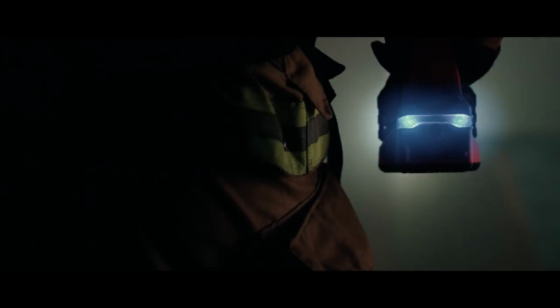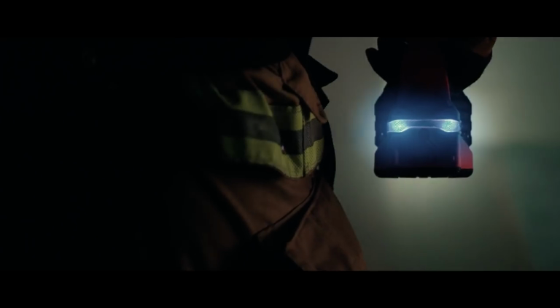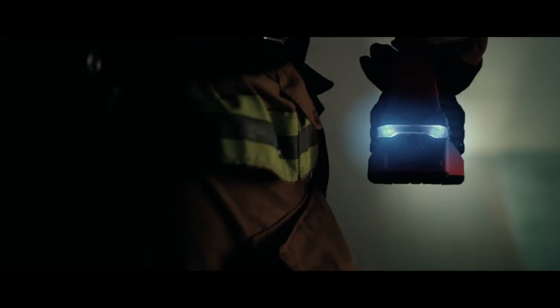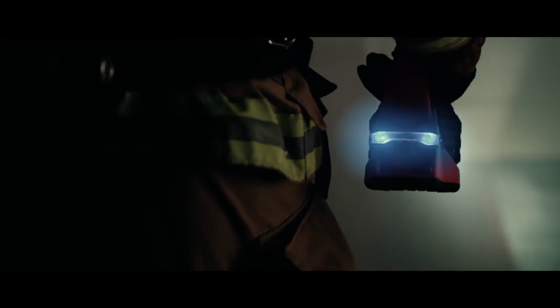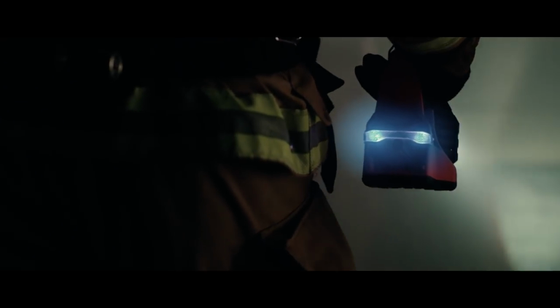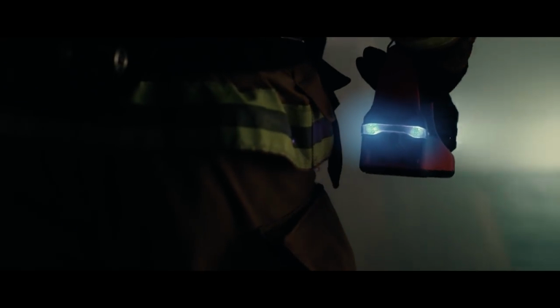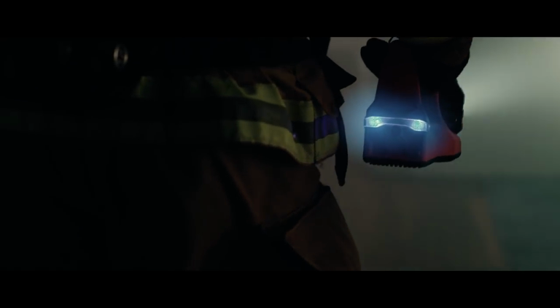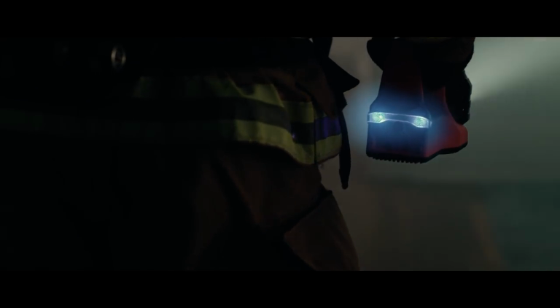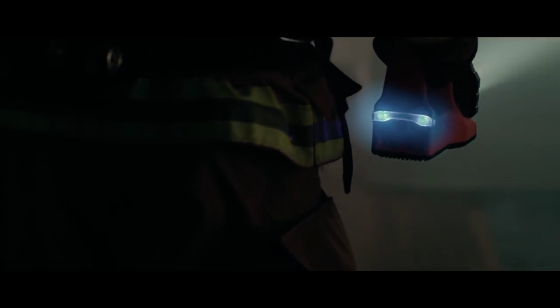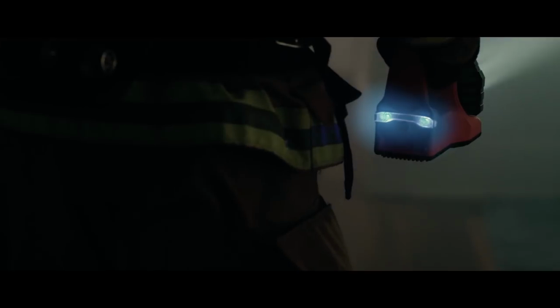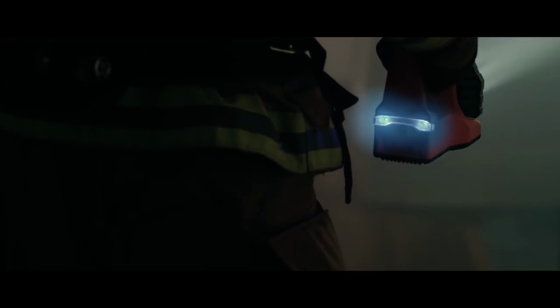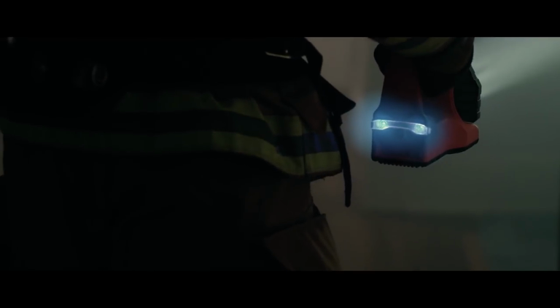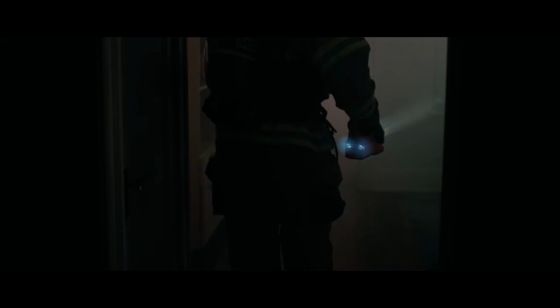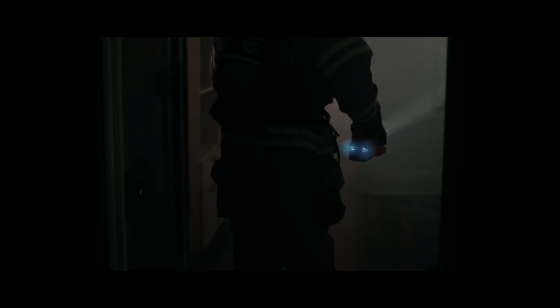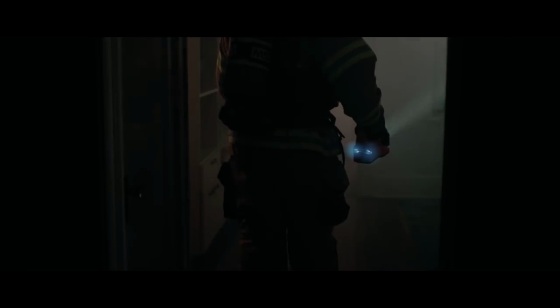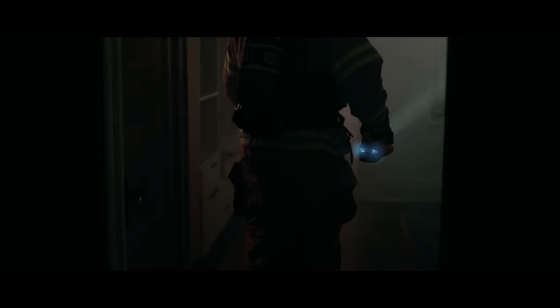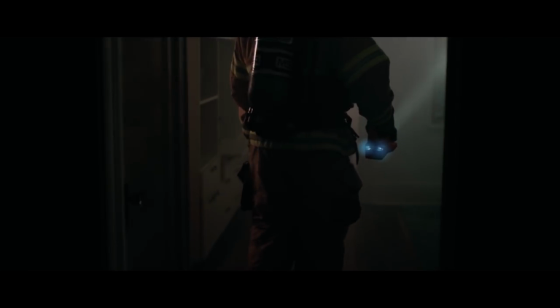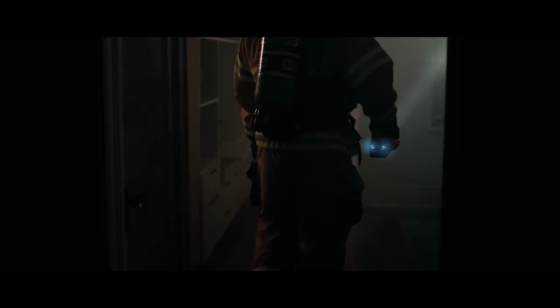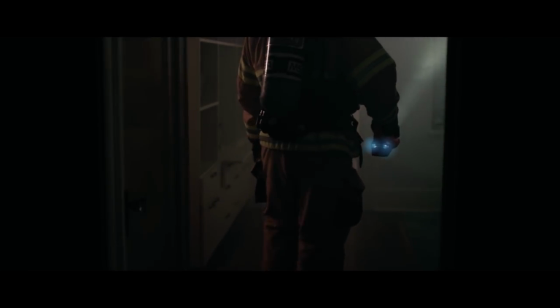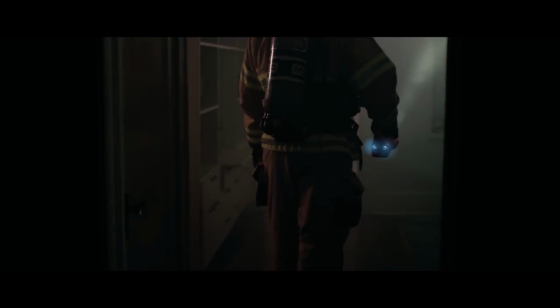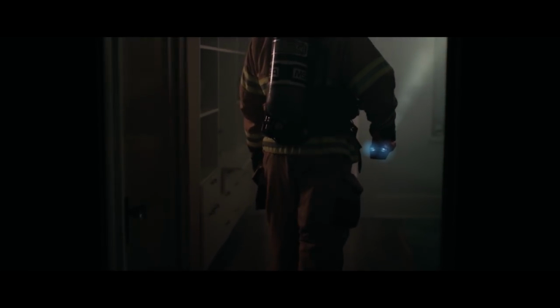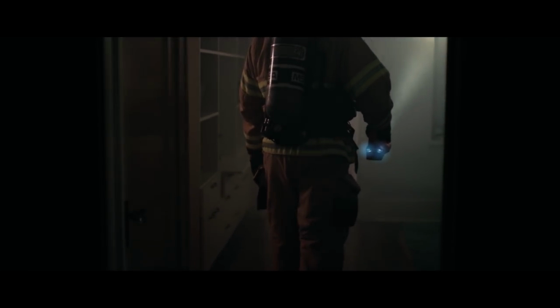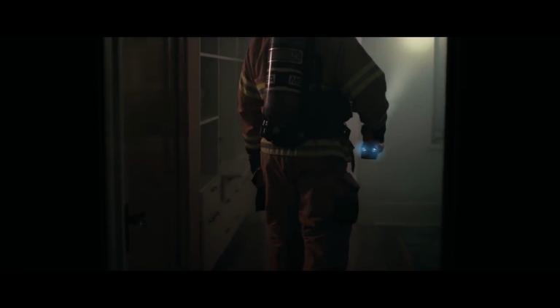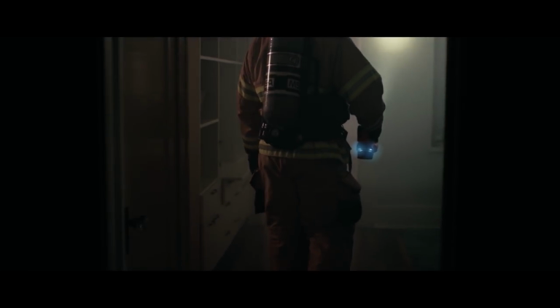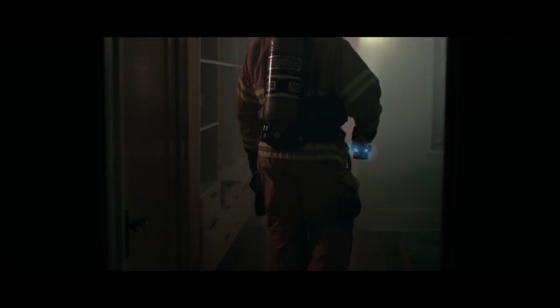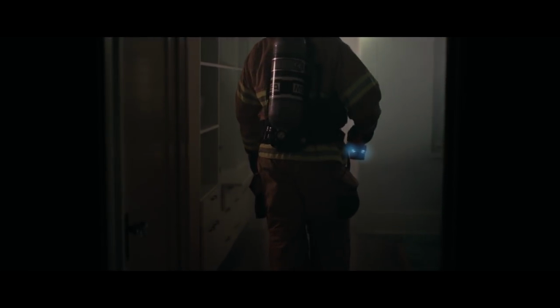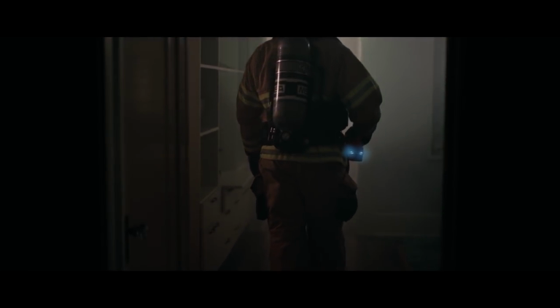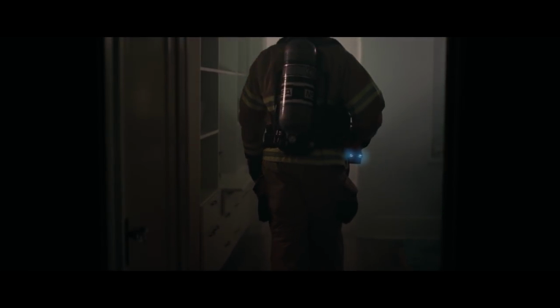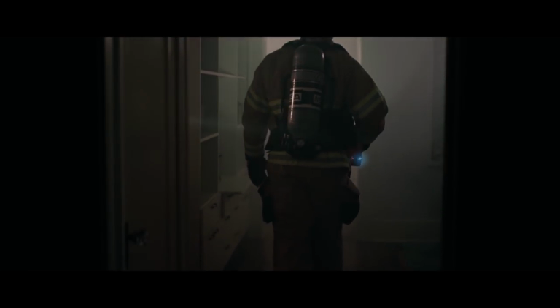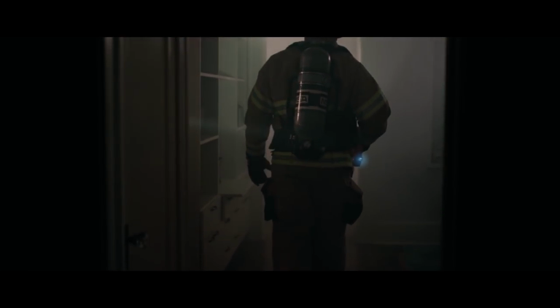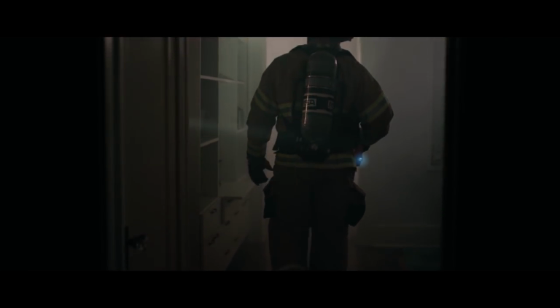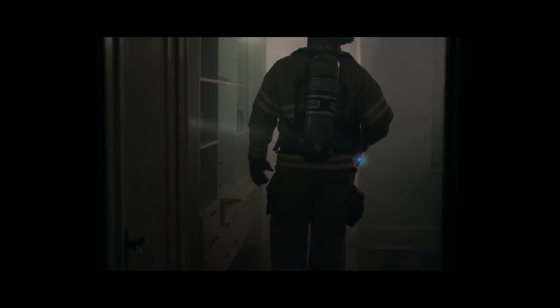Integrated blue safety lights ensure others will see you from behind. Each is safely recessed so they won't break off in action.